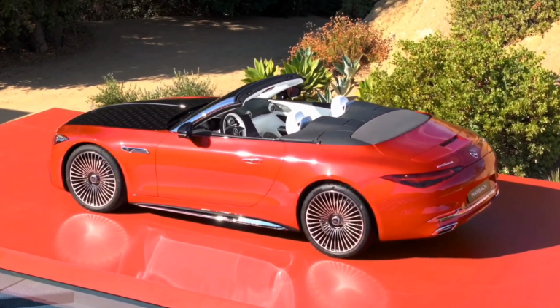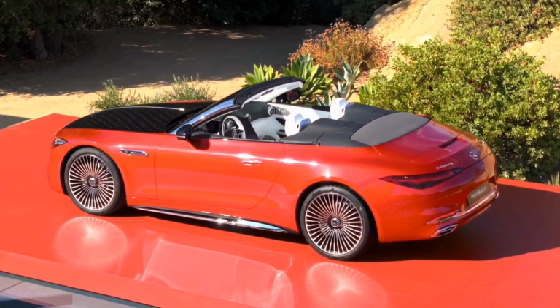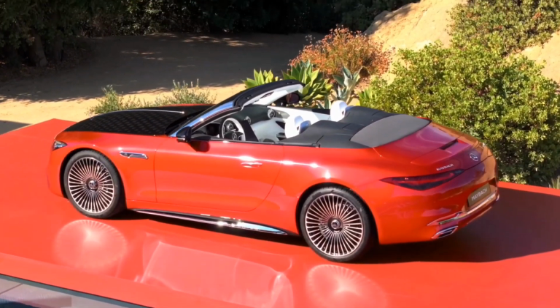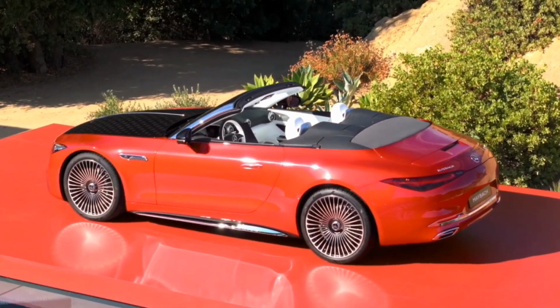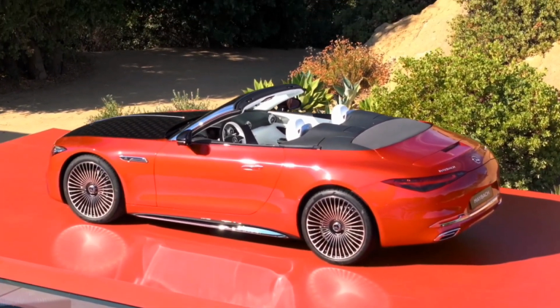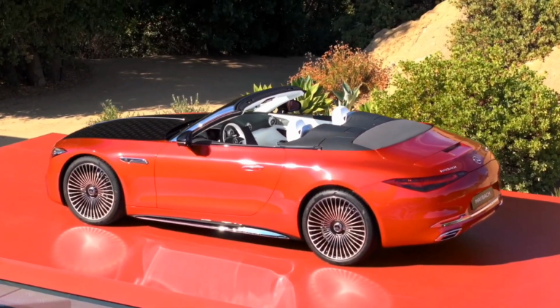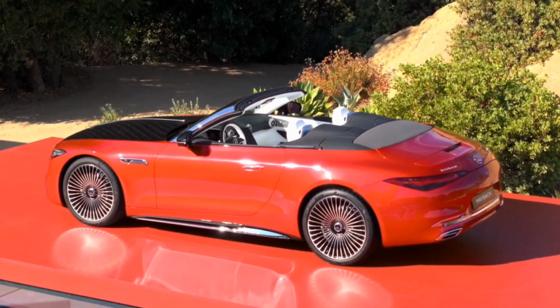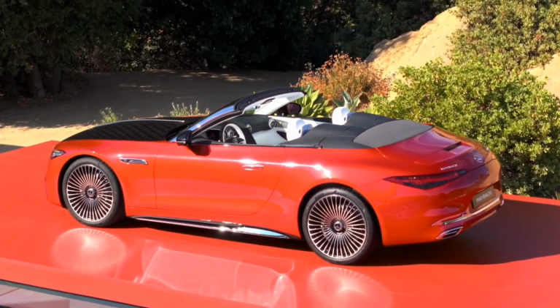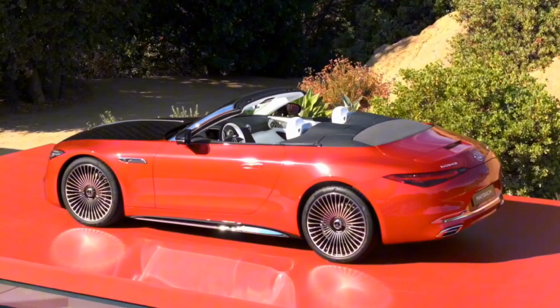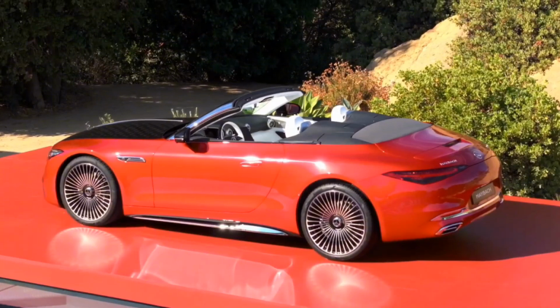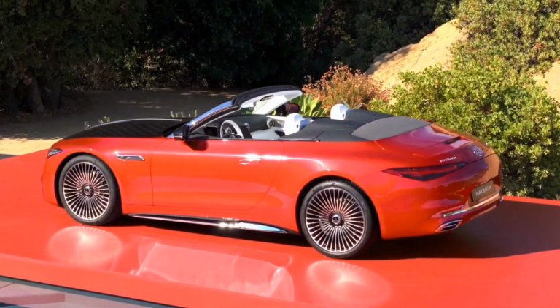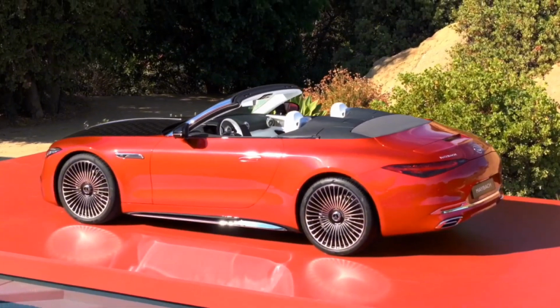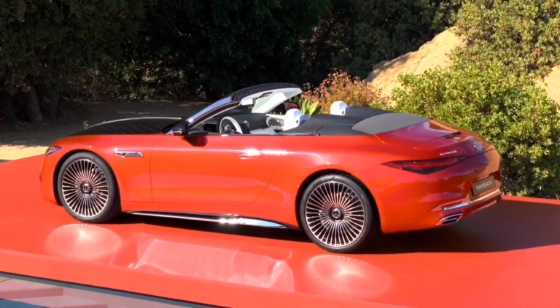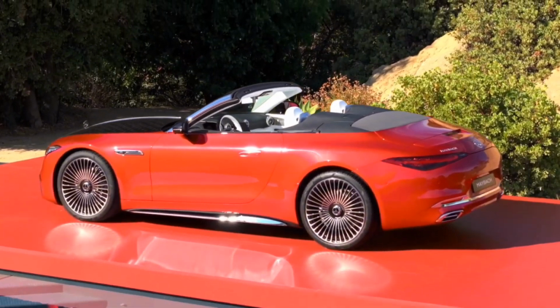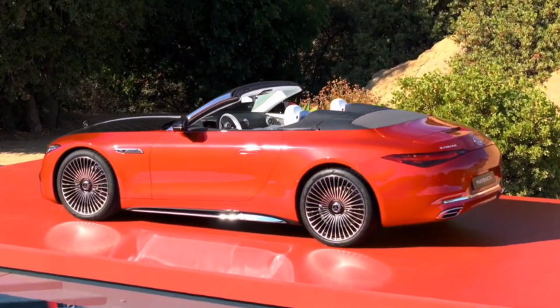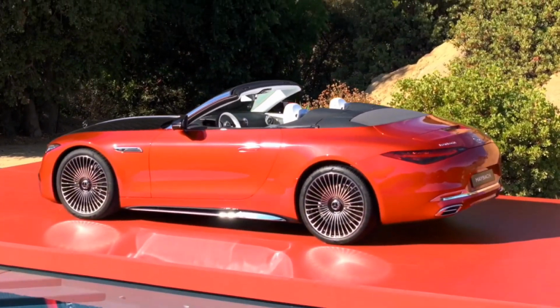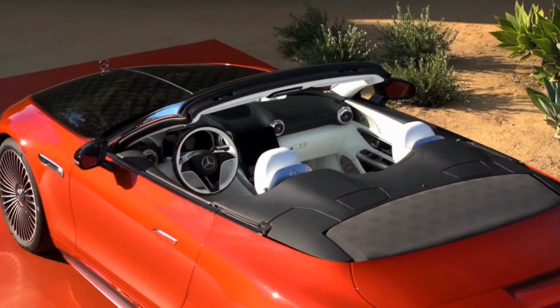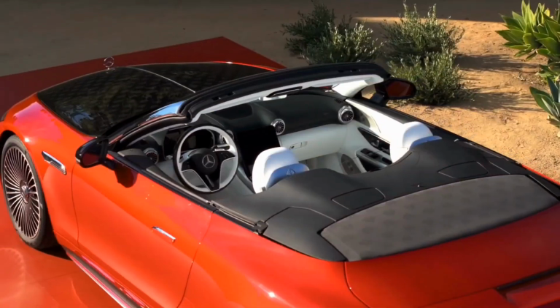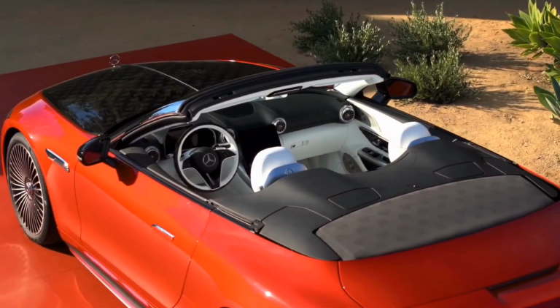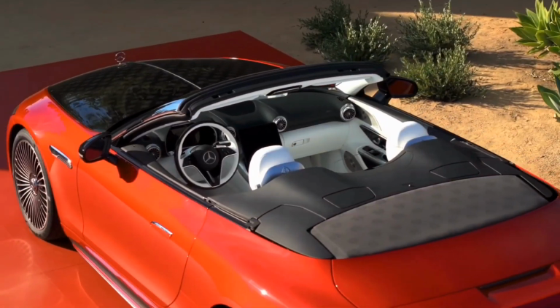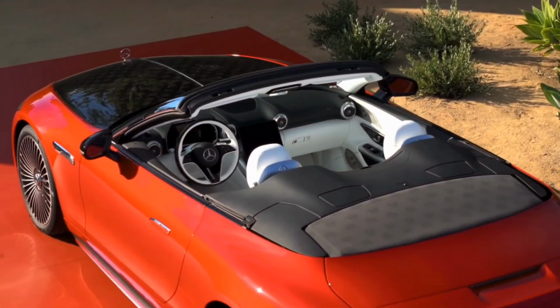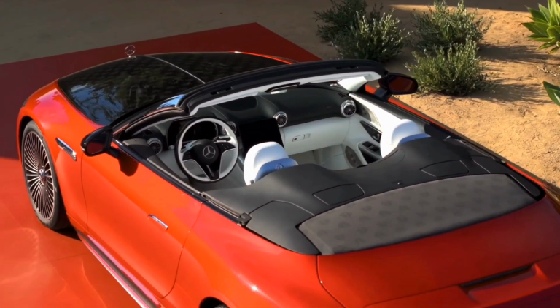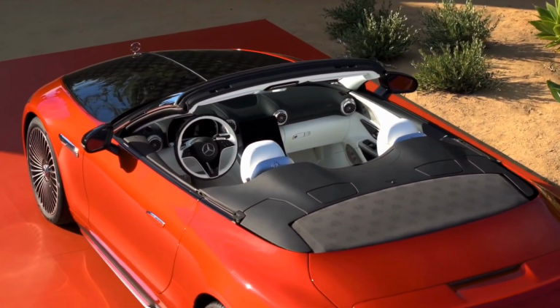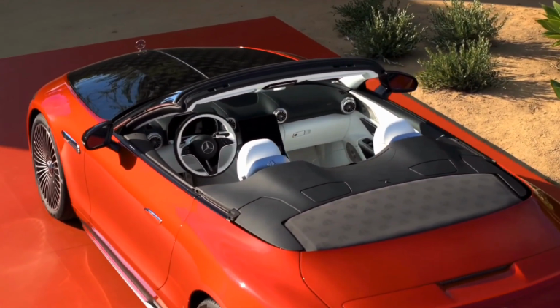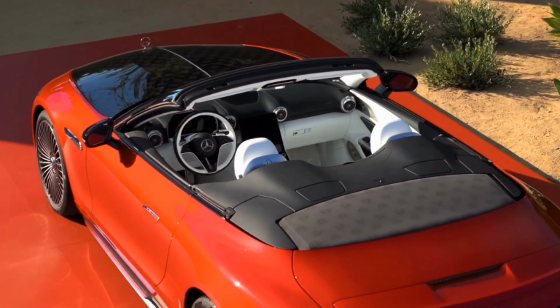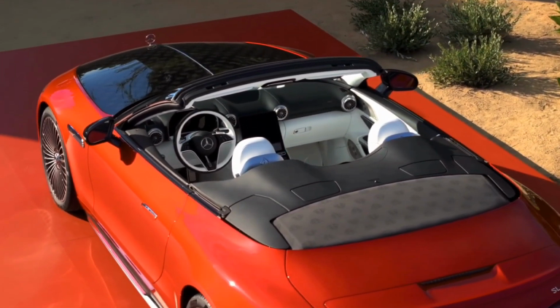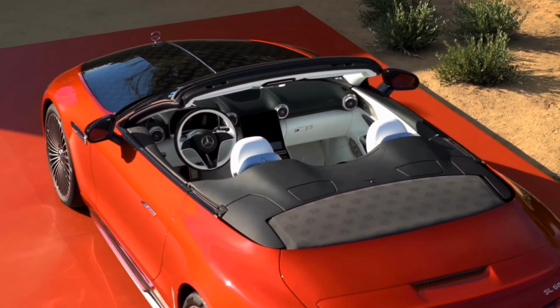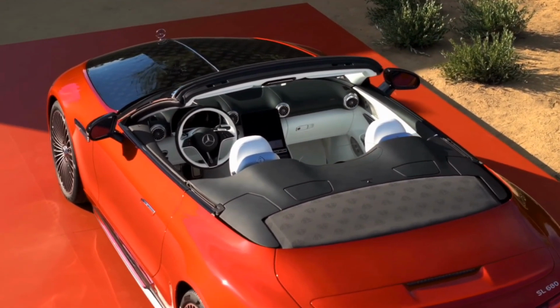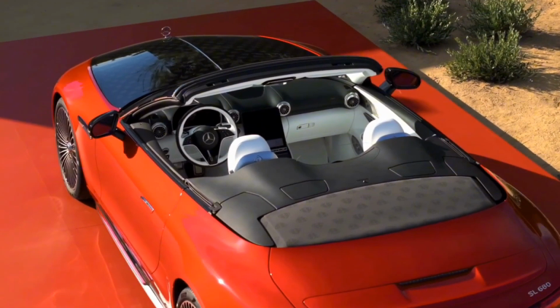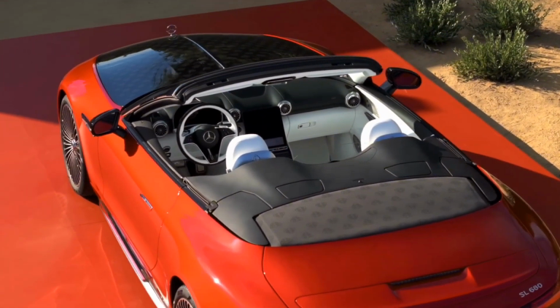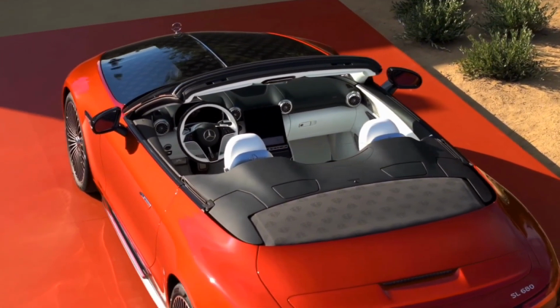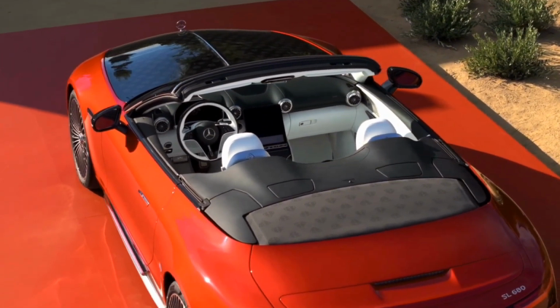Buyers can choose from red and black or white and black exterior treatment, but all versions get a bespoke Maybach grille.